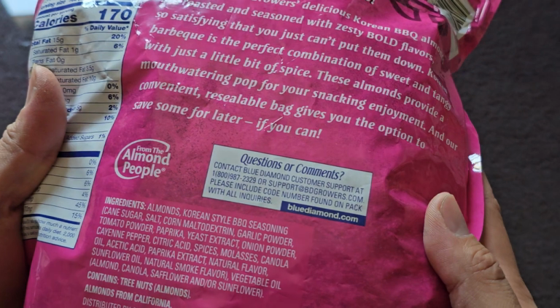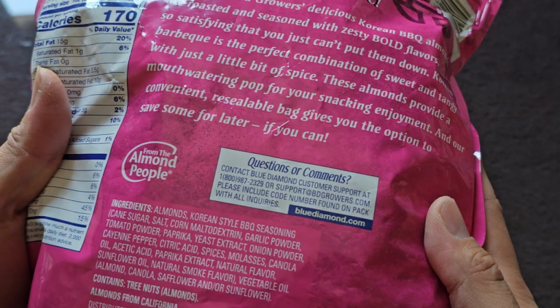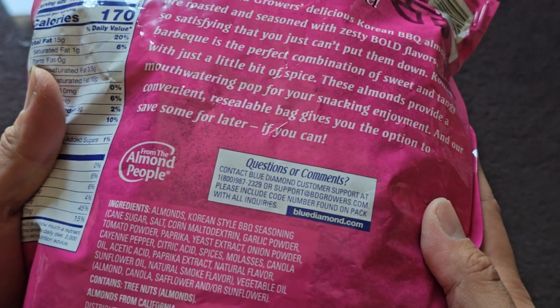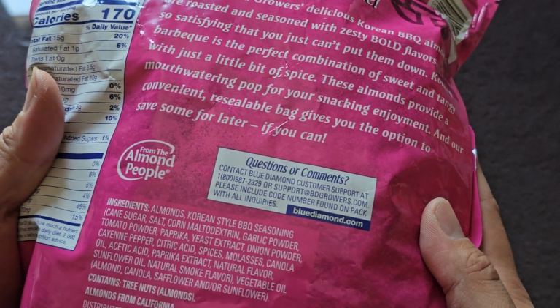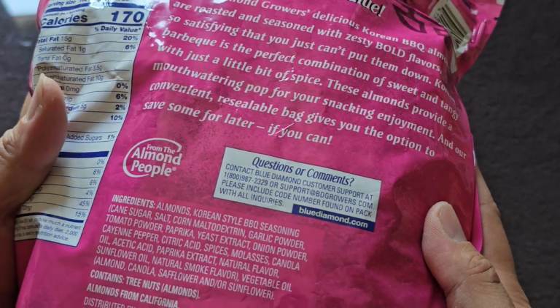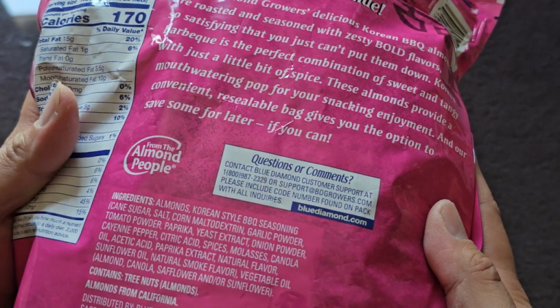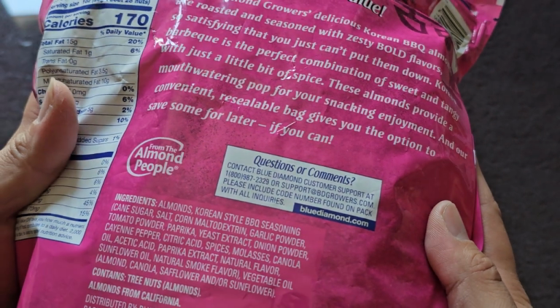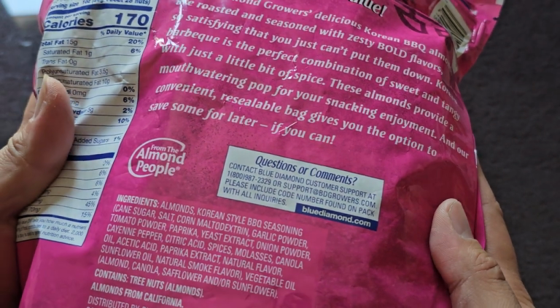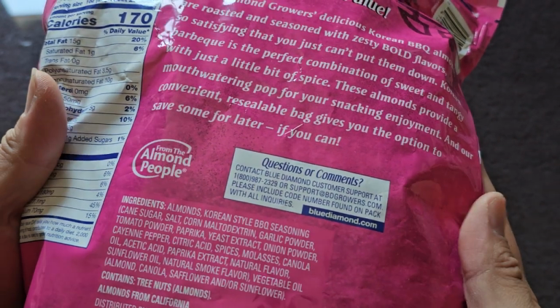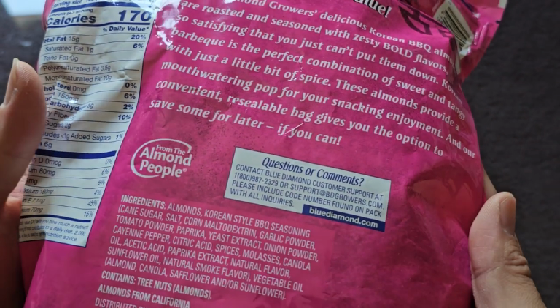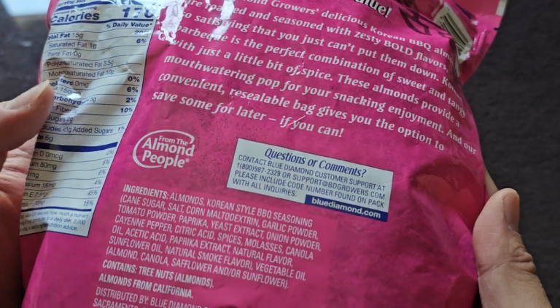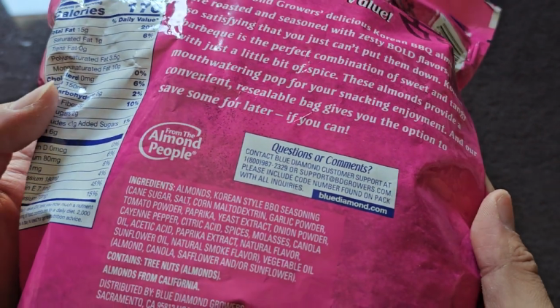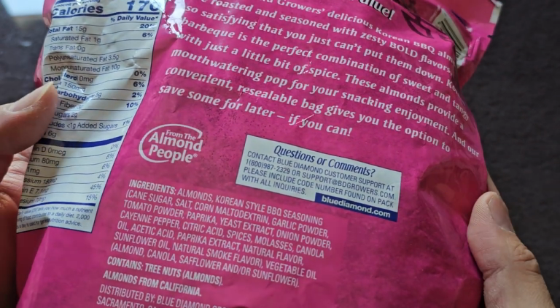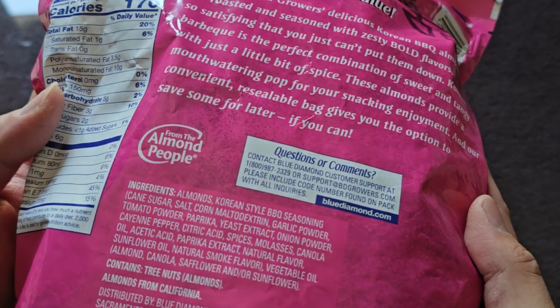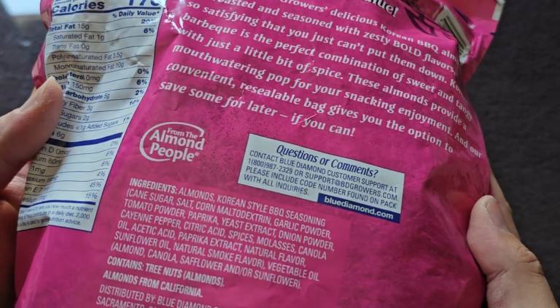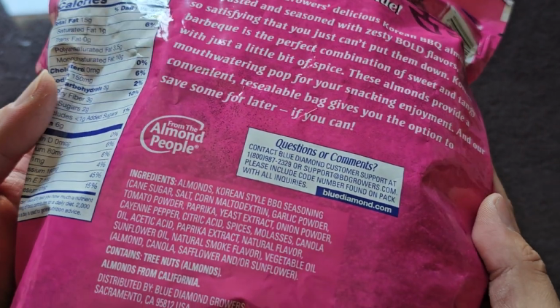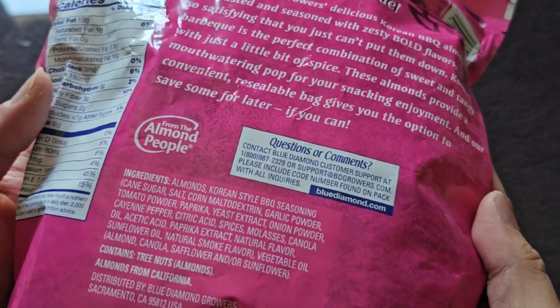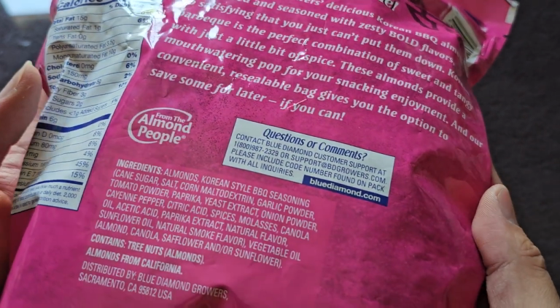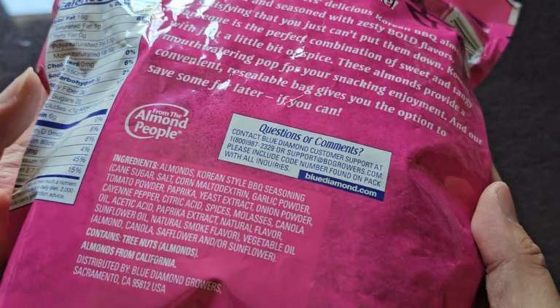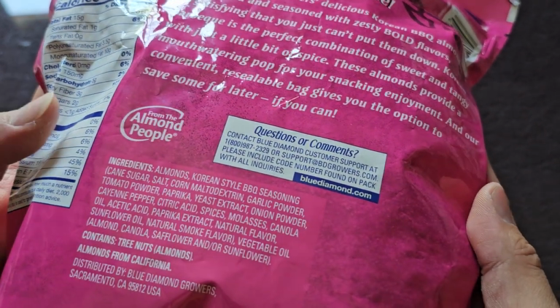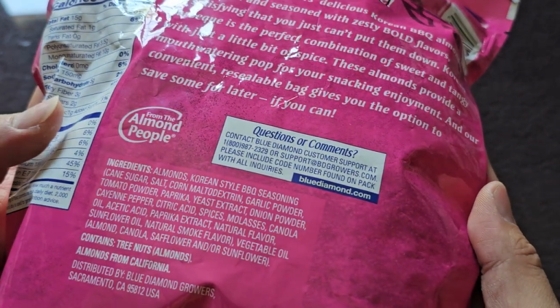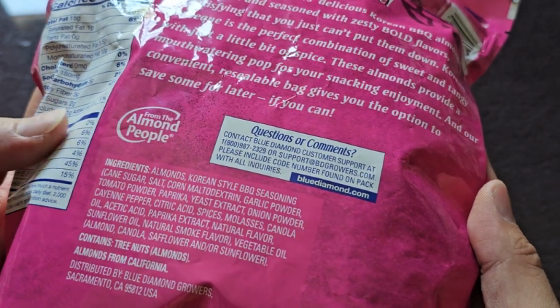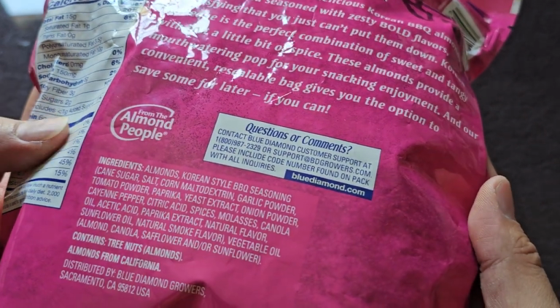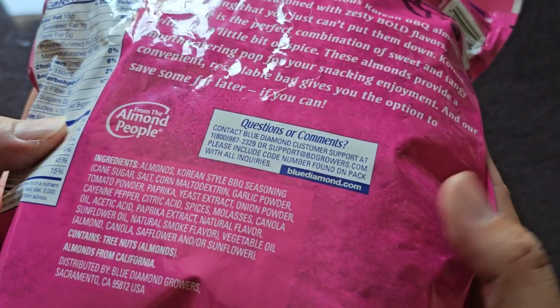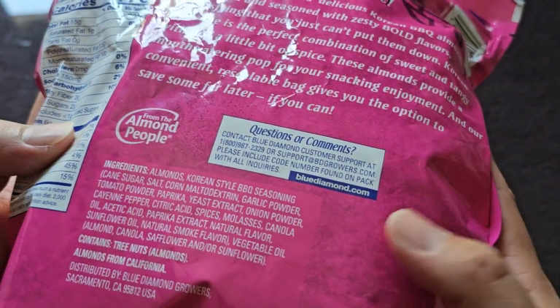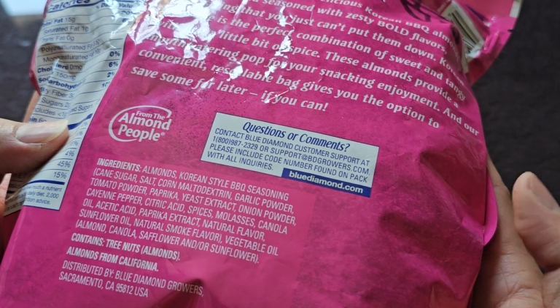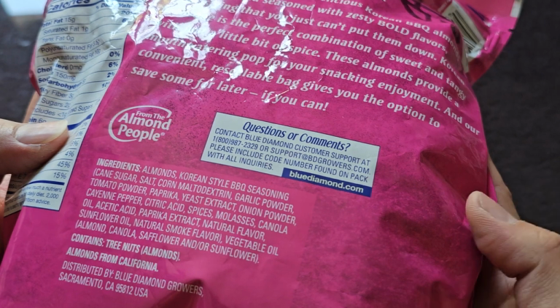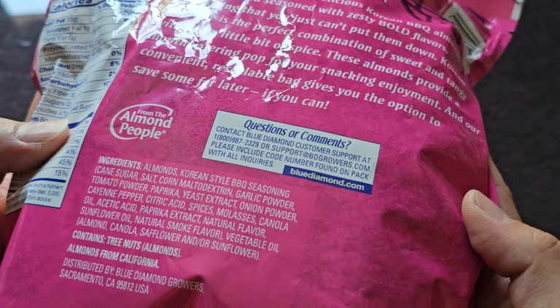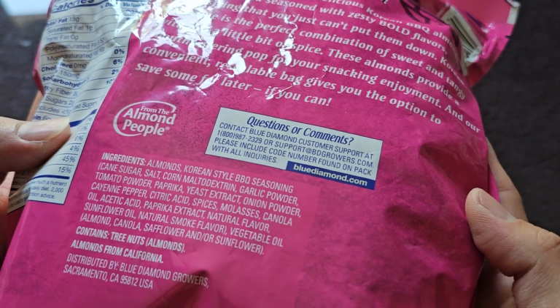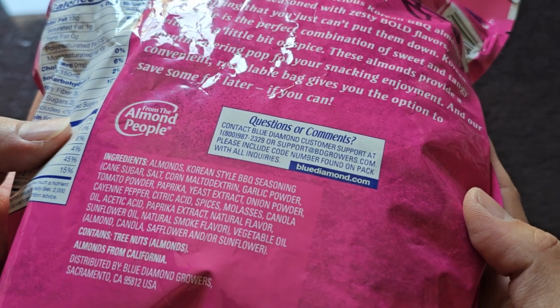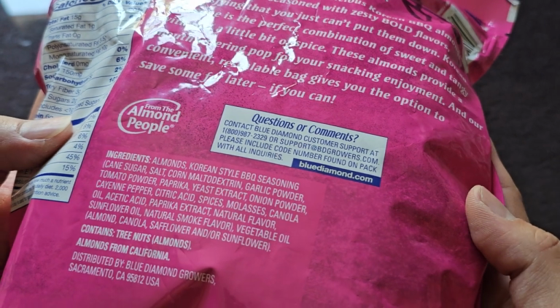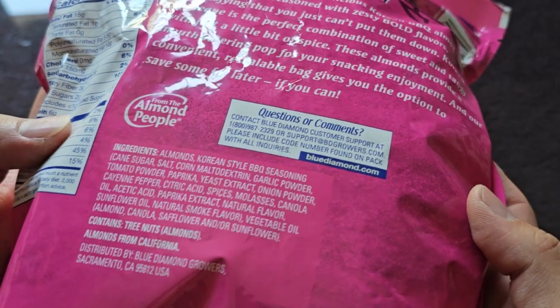I'm sure I'll be able to save some for later. From the almond people — if you have questions or comments, they have their contact information there.